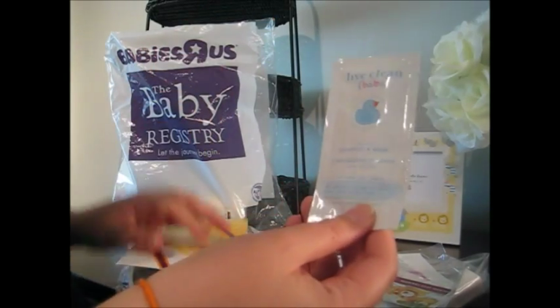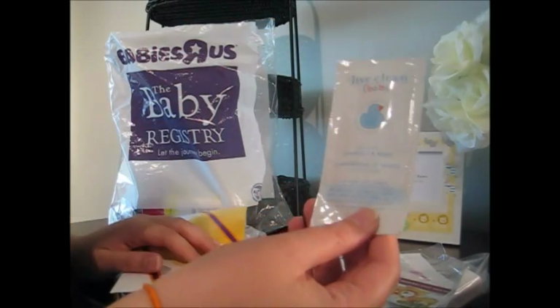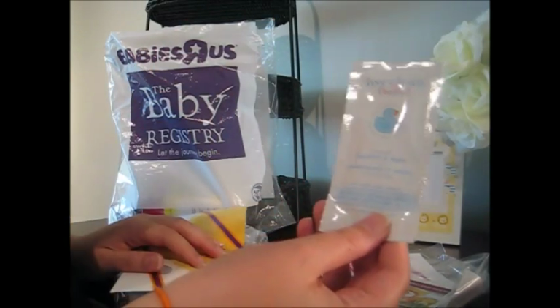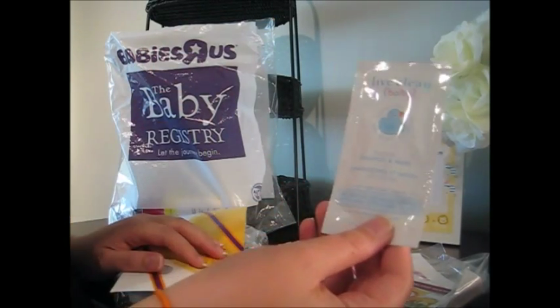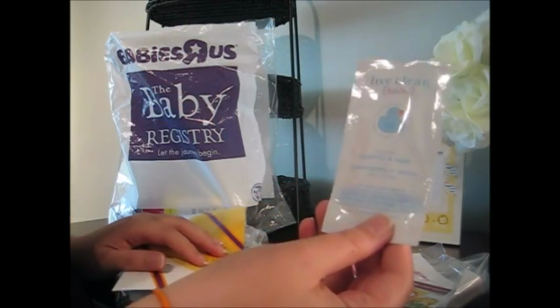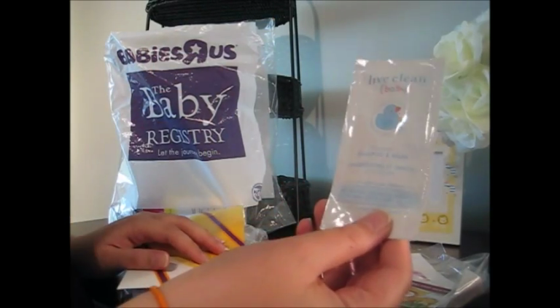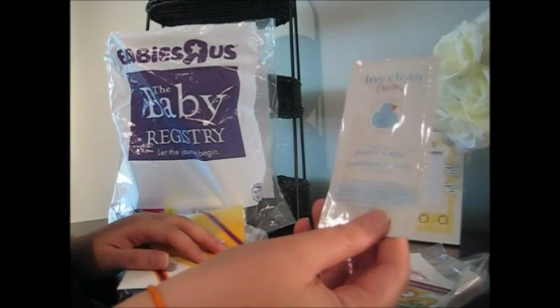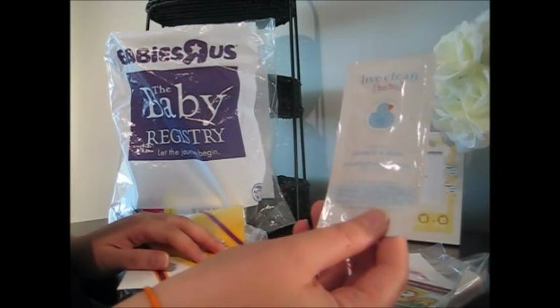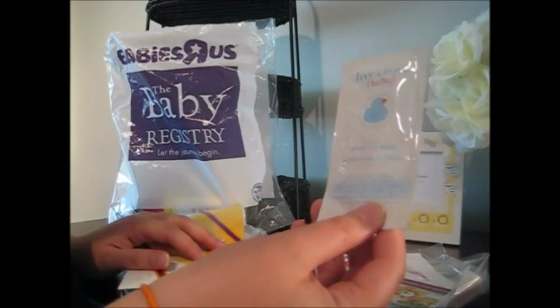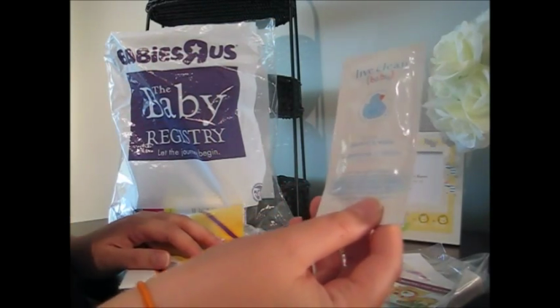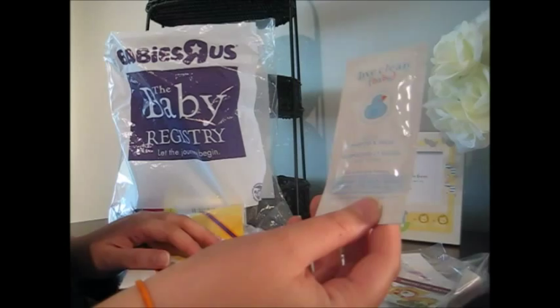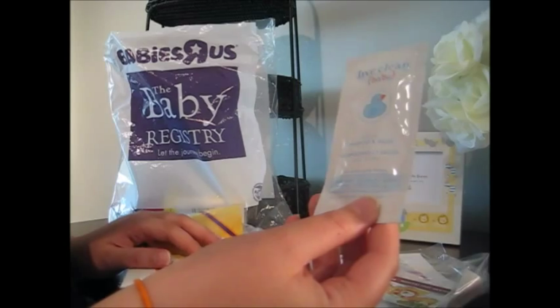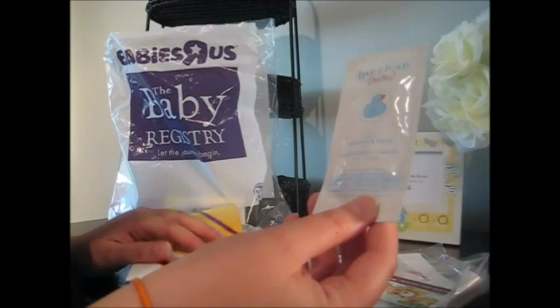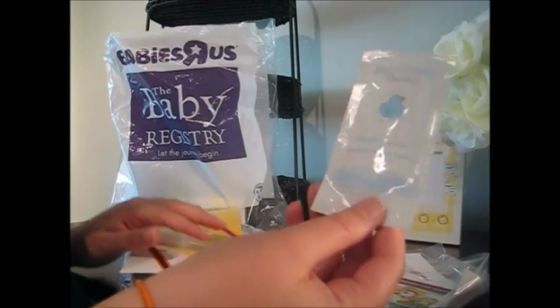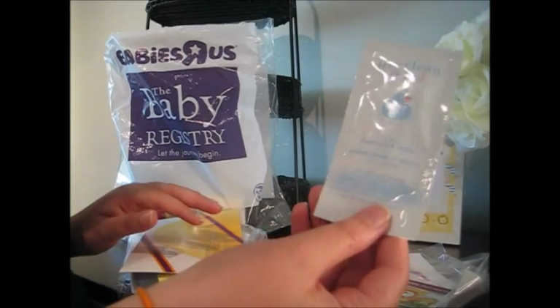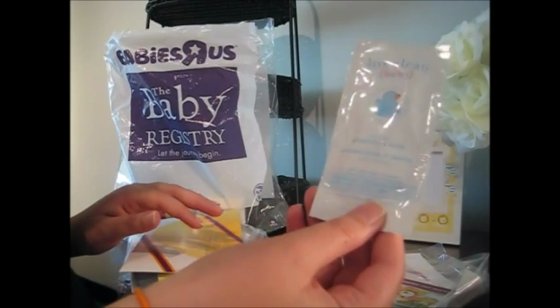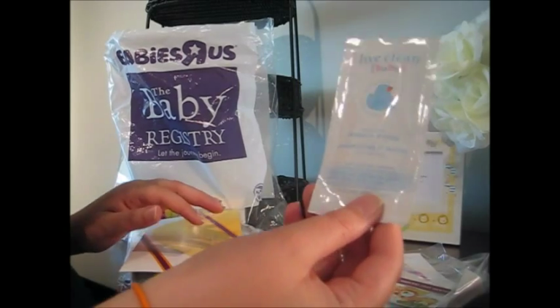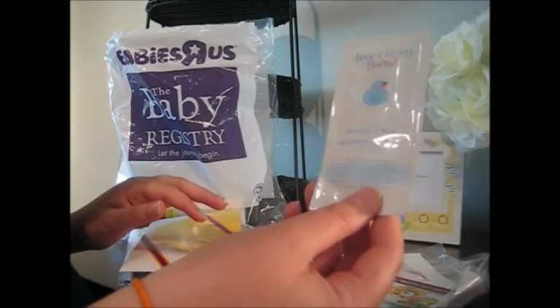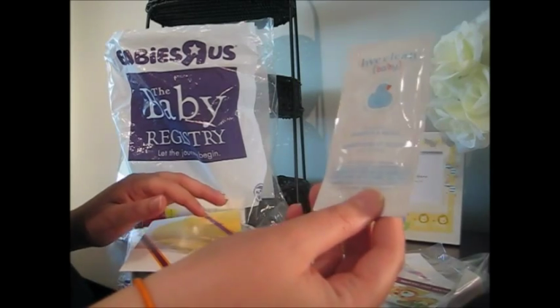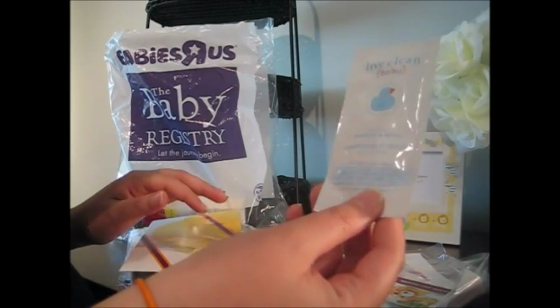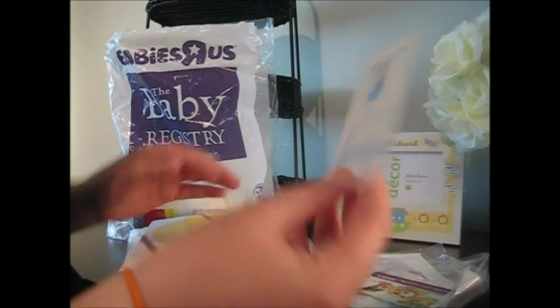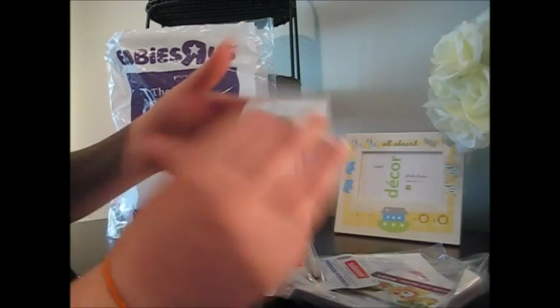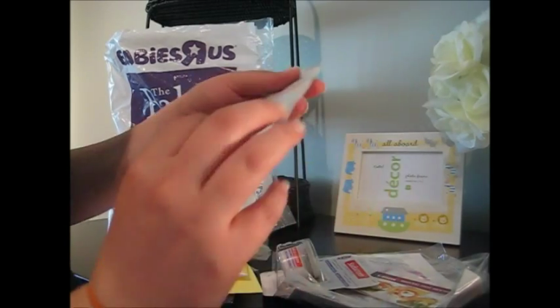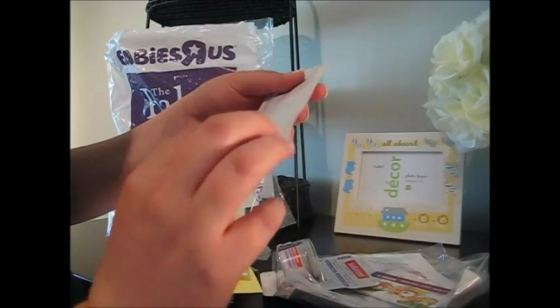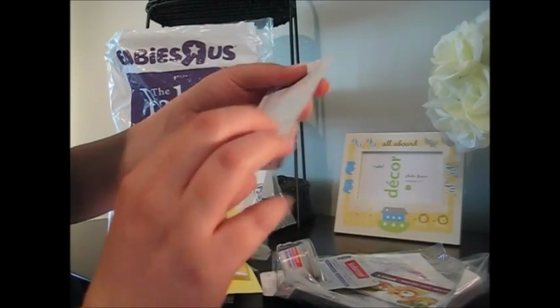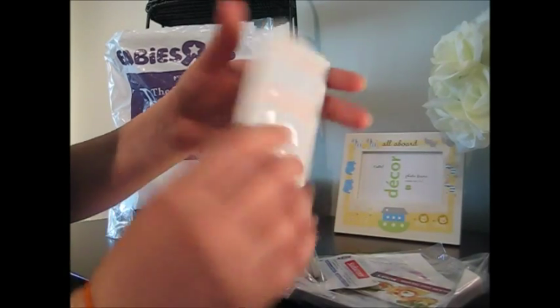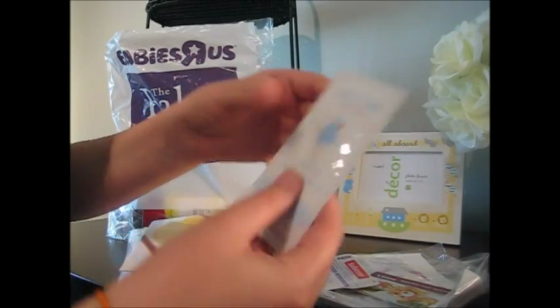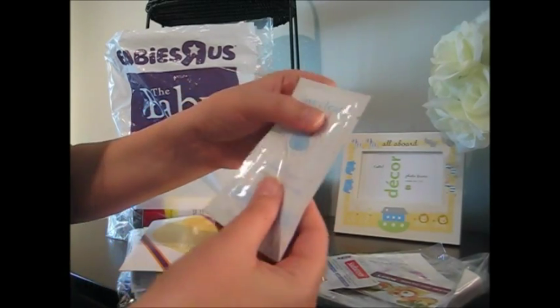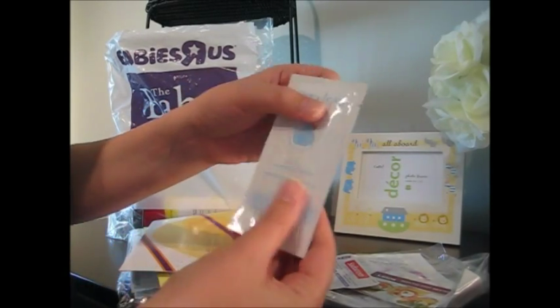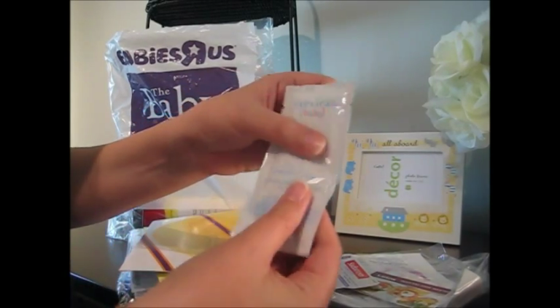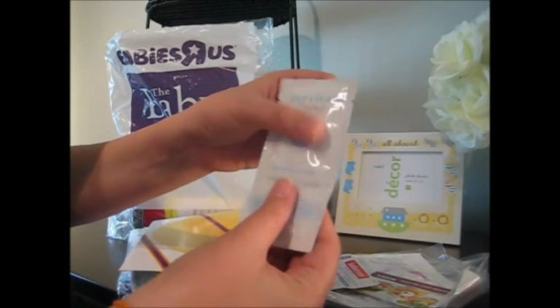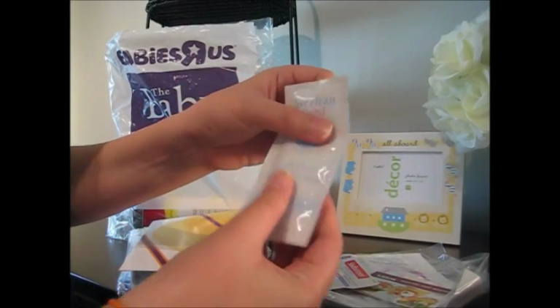The Live Clean Baby shampoo — tearless shampoo and wash — comes as a little packet, trial size.